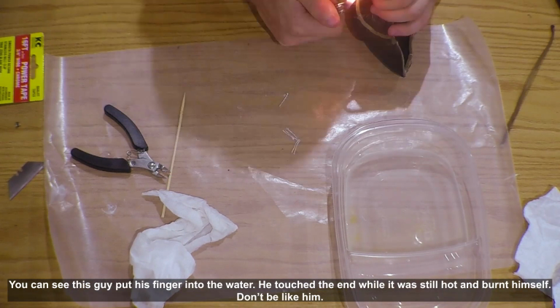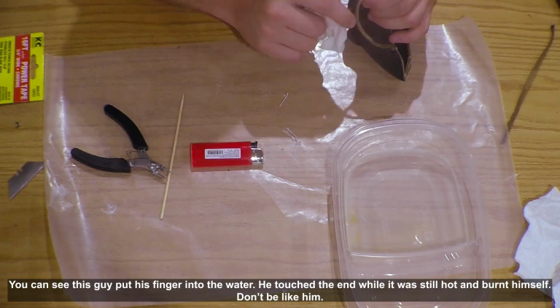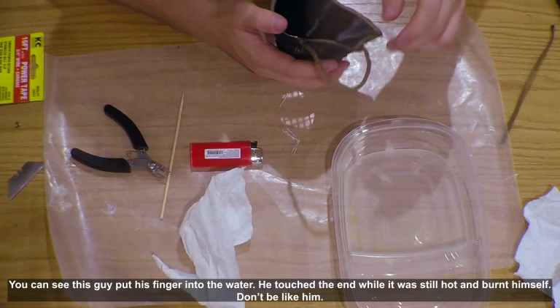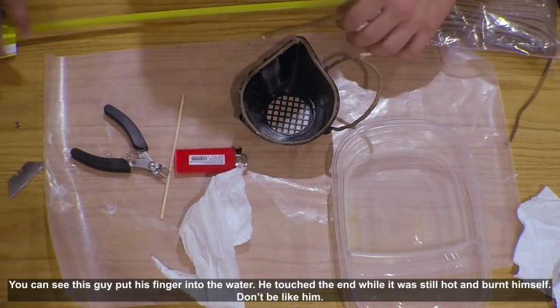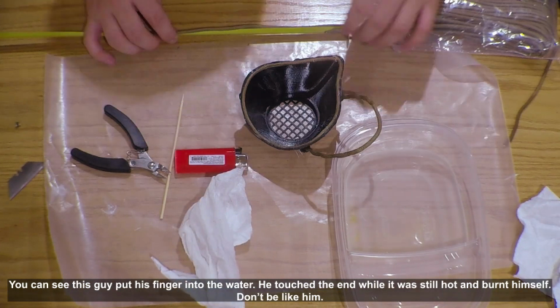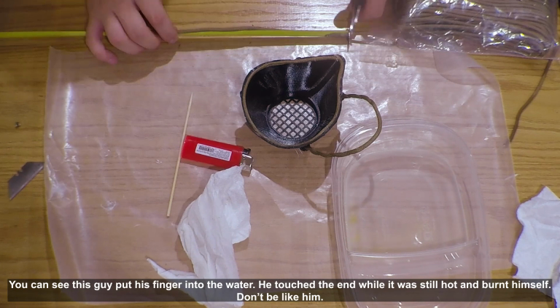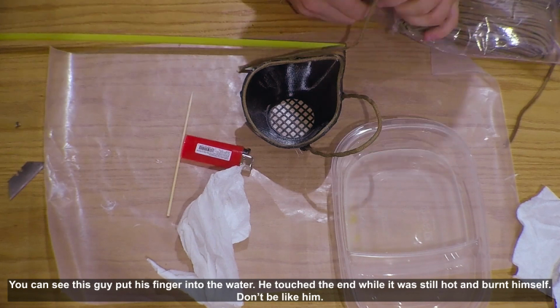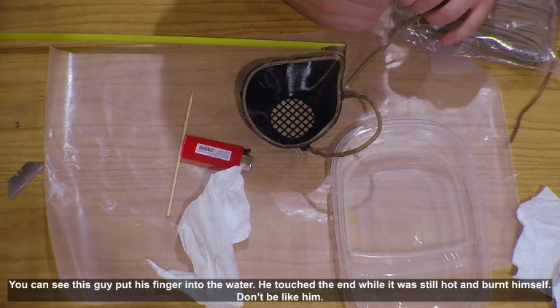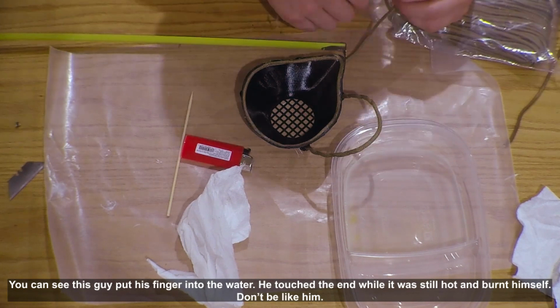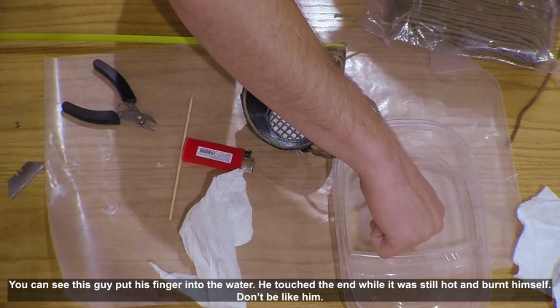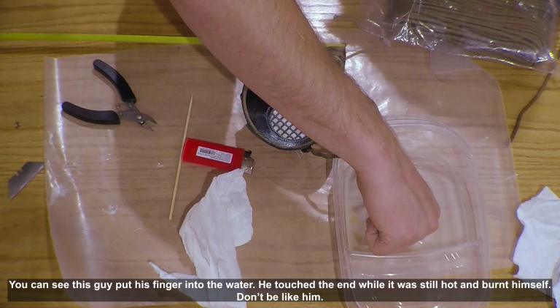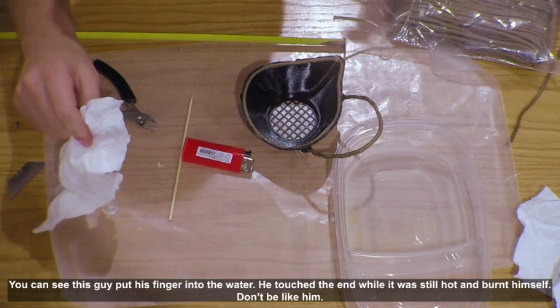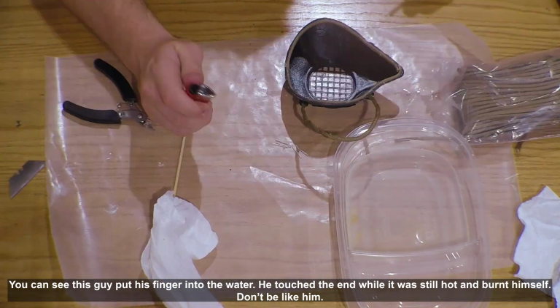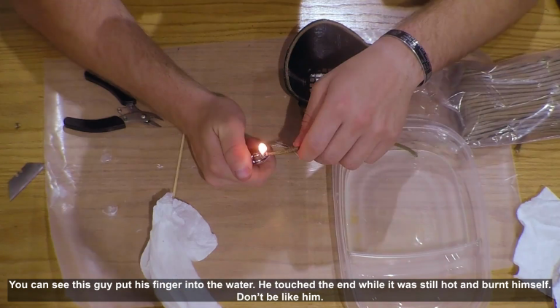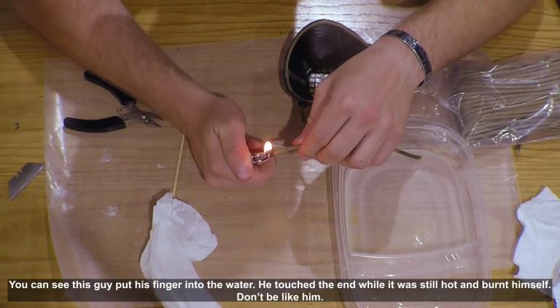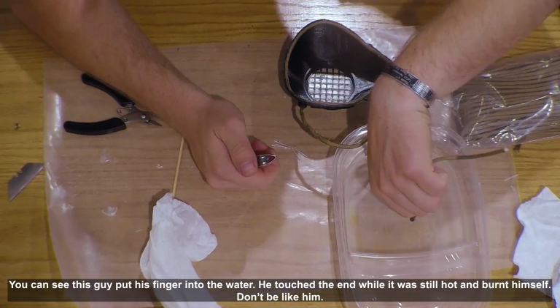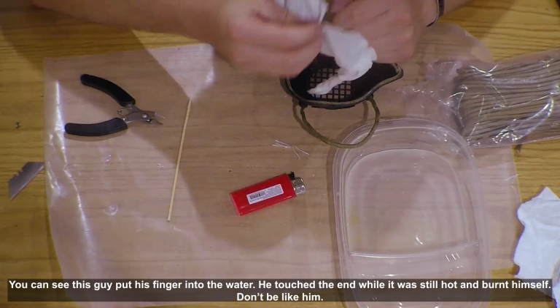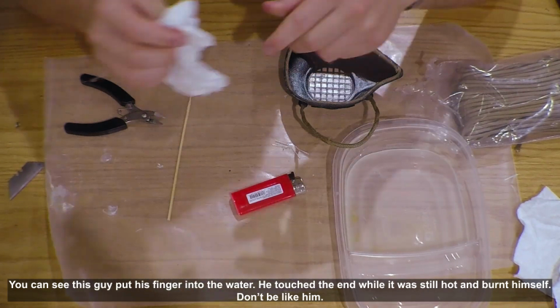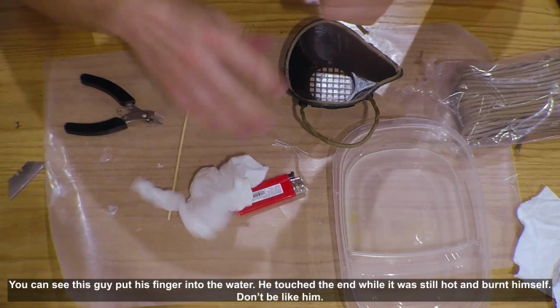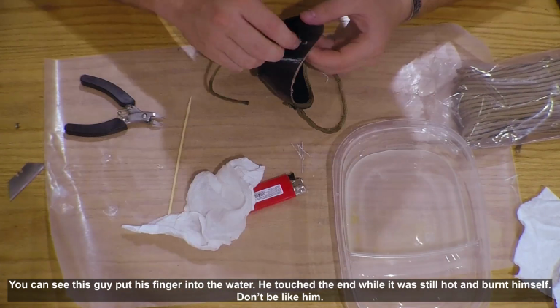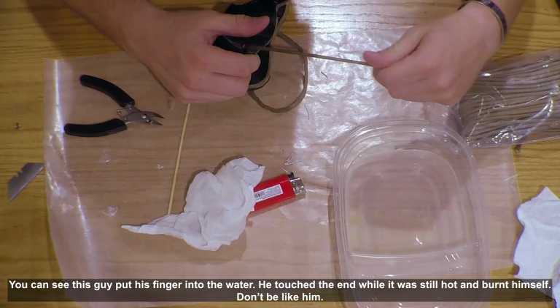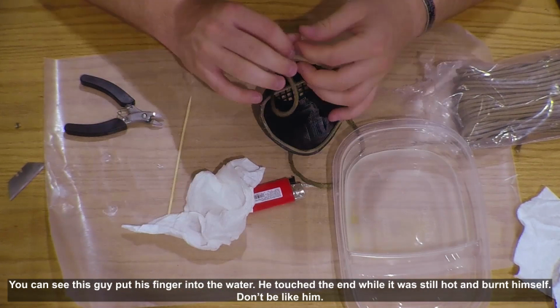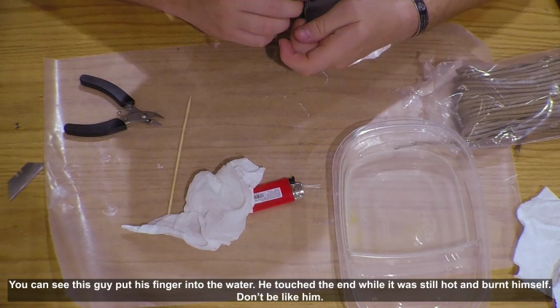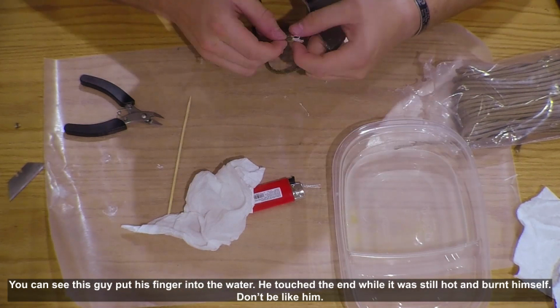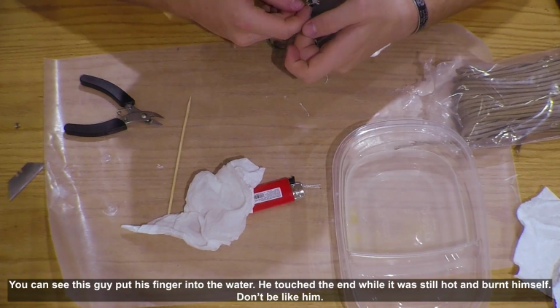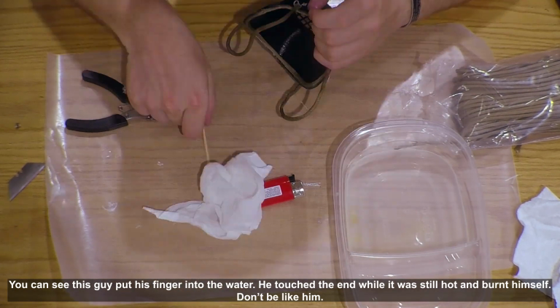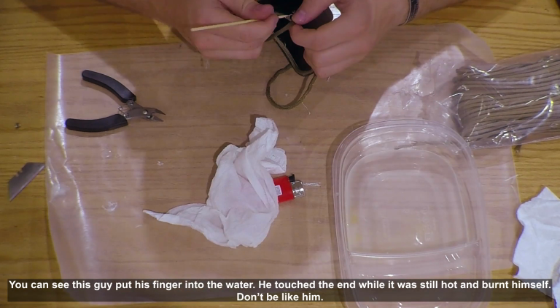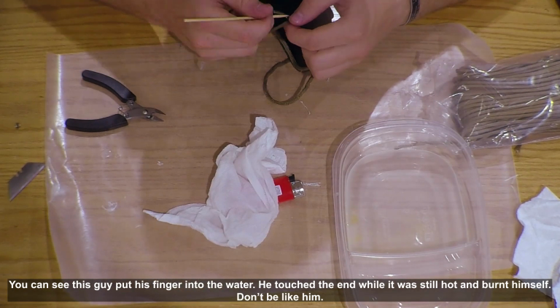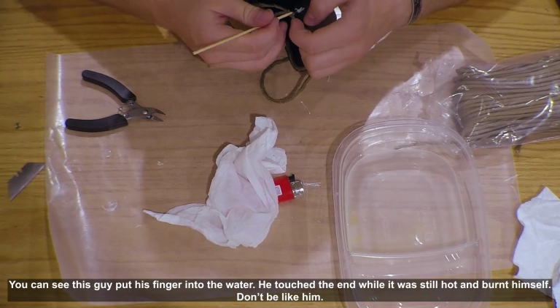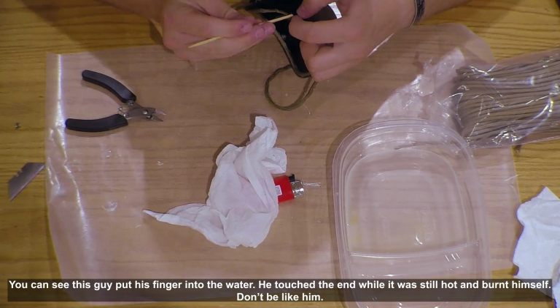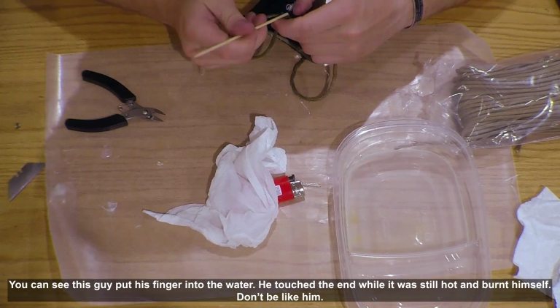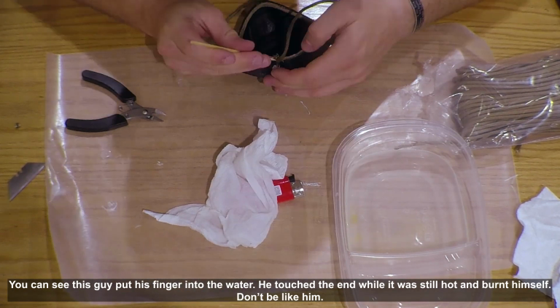You can see this guy put his finger into the water — he touched the end while it was still hot and burnt himself. Don't be like him.